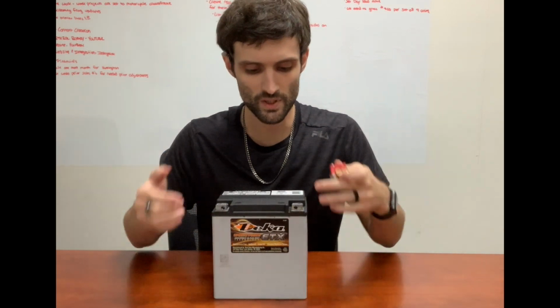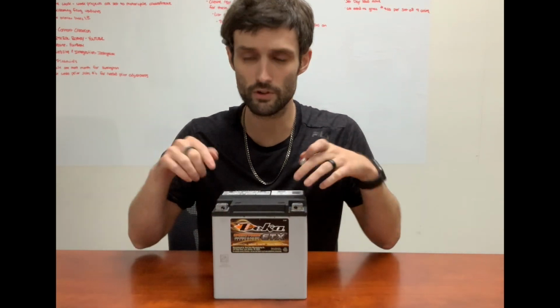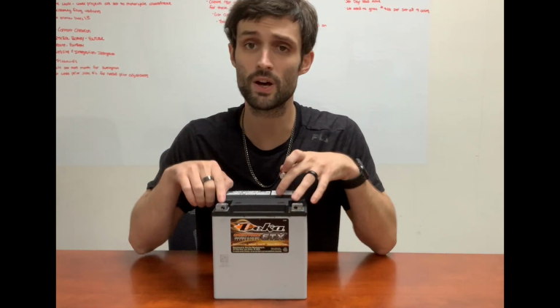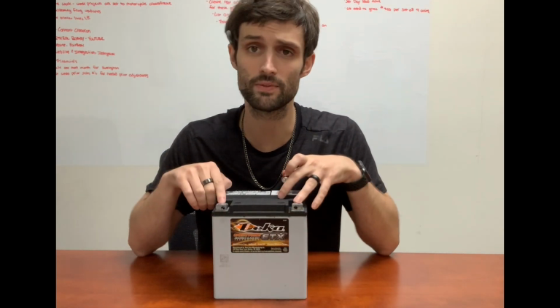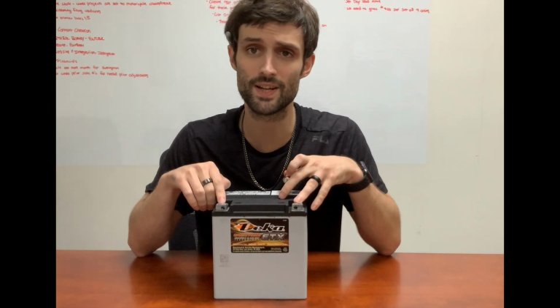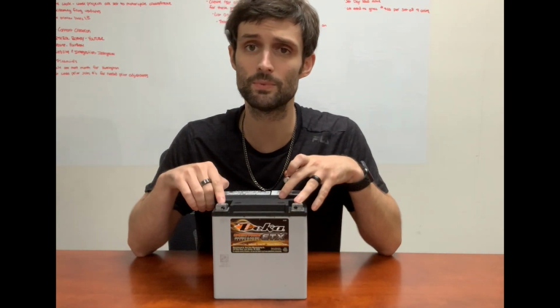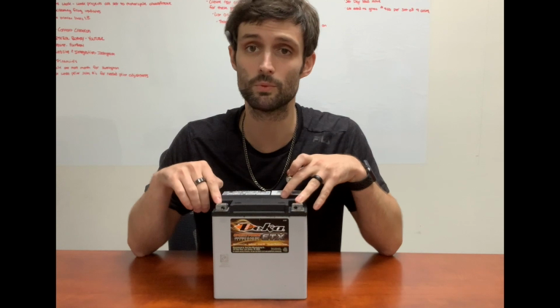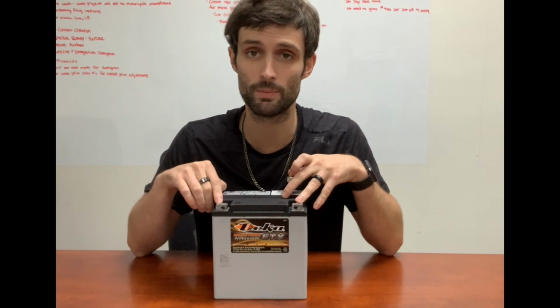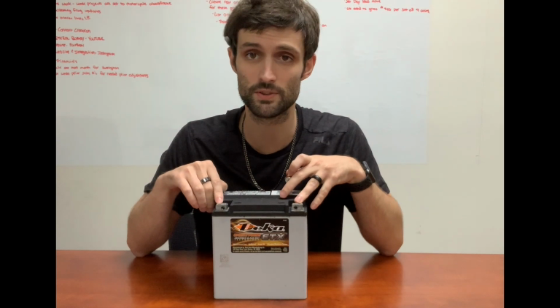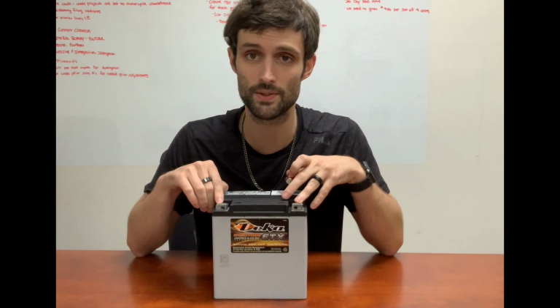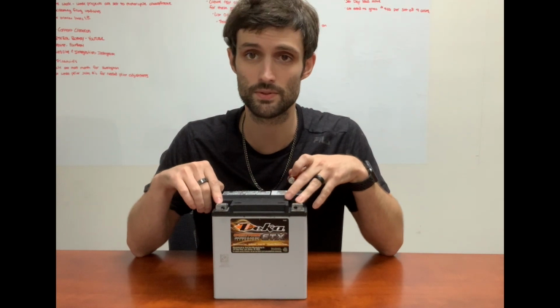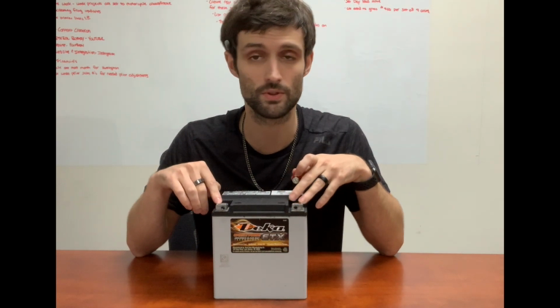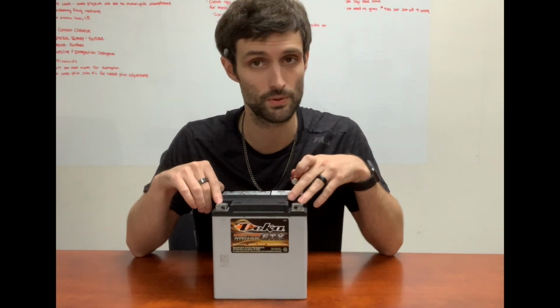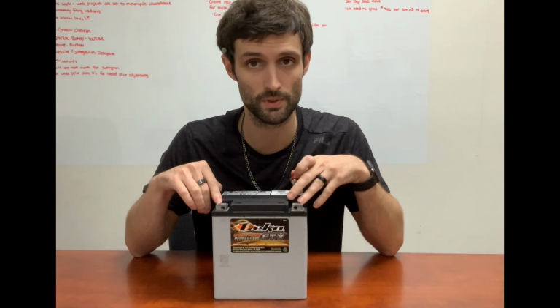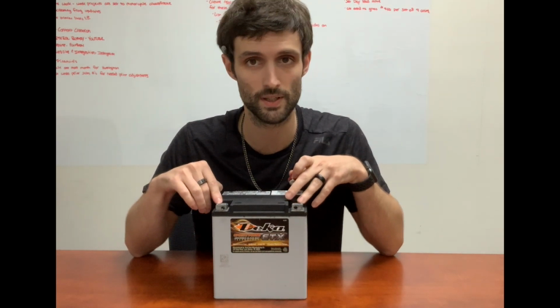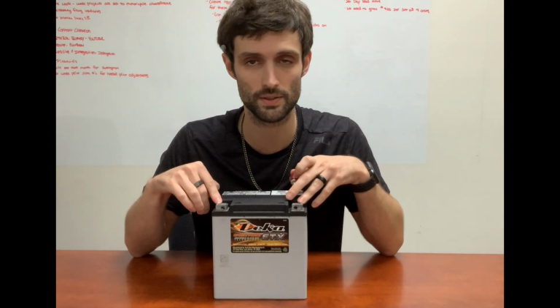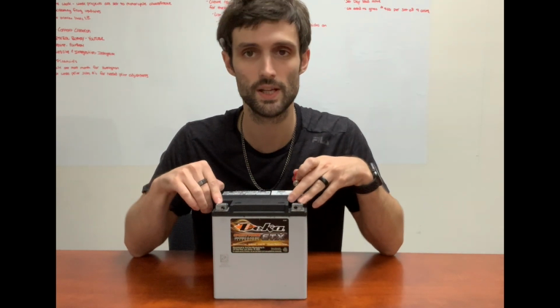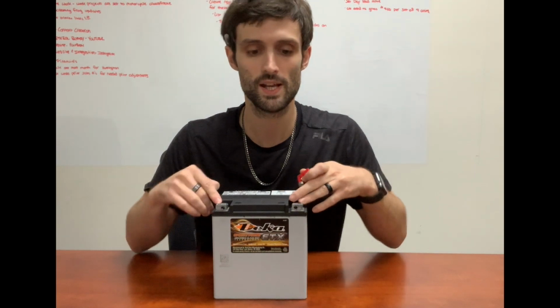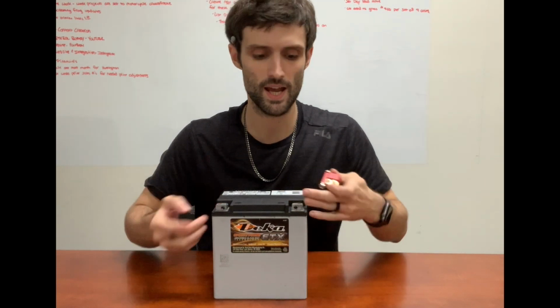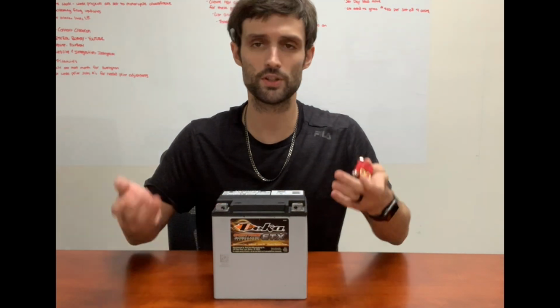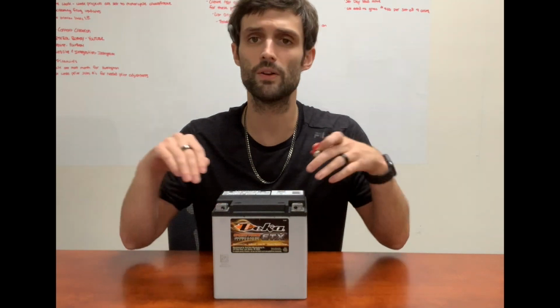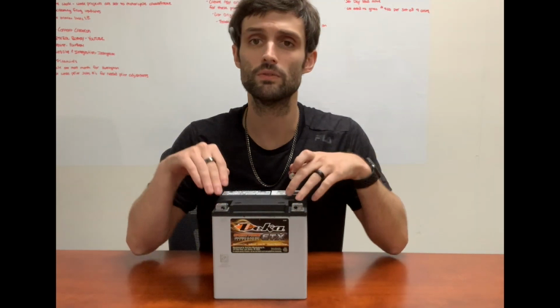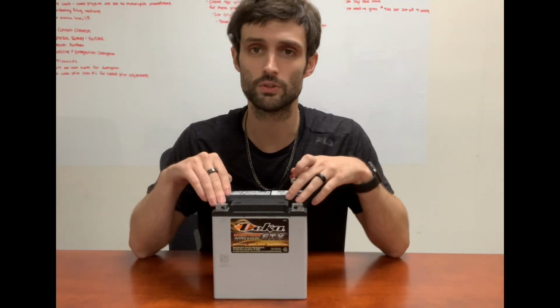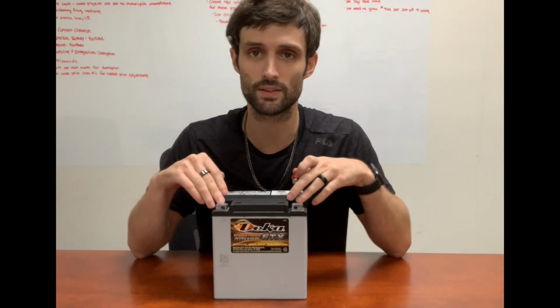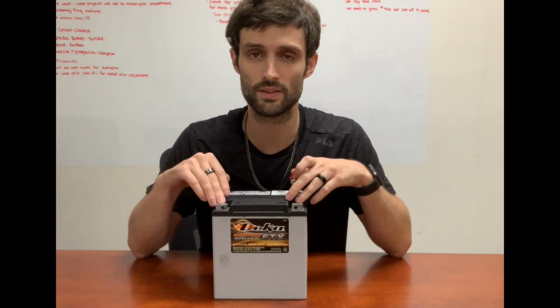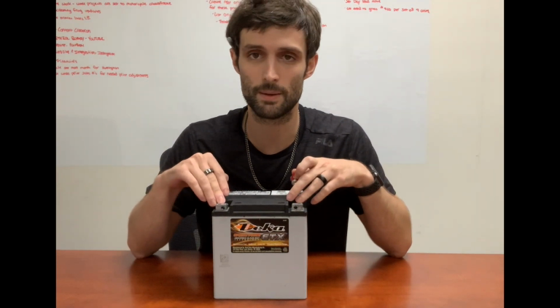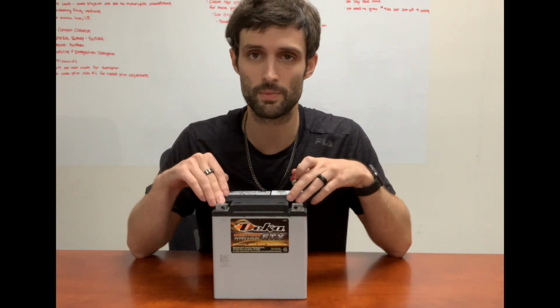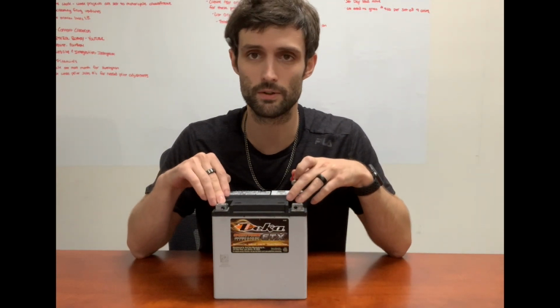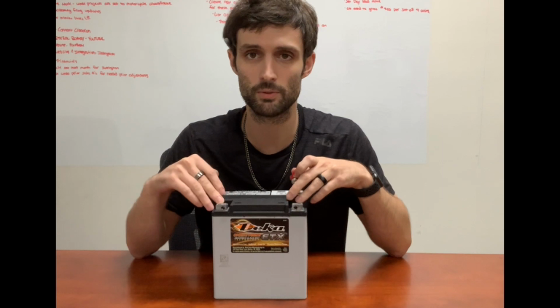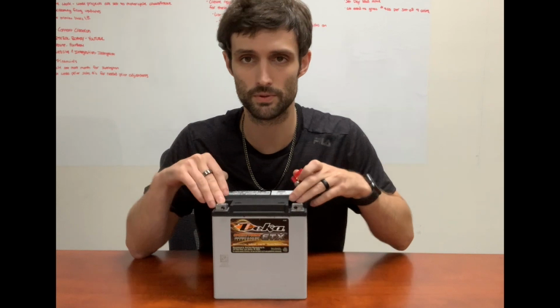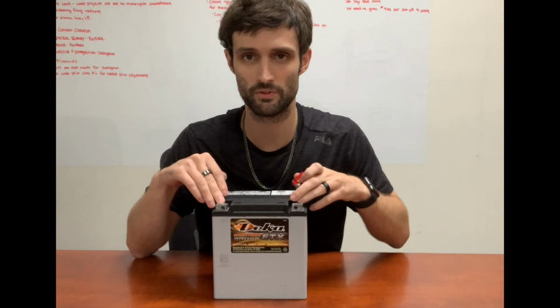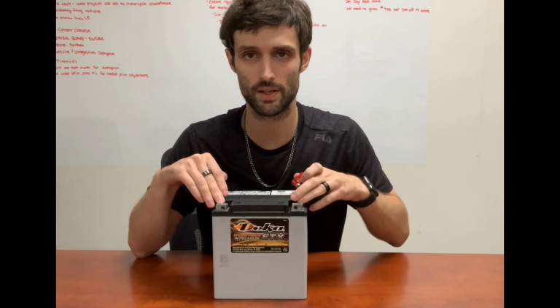If you're going to be mounting from the top, don't worry about the spacers — don't use them at all, actually. Just mount directly to the top of the battery with the bolts provided.